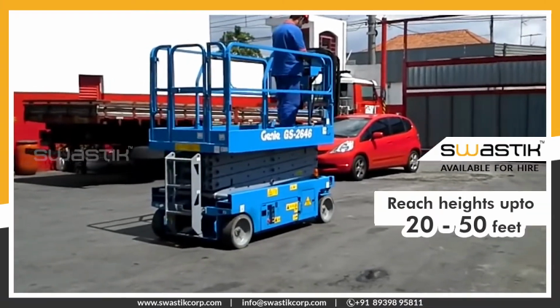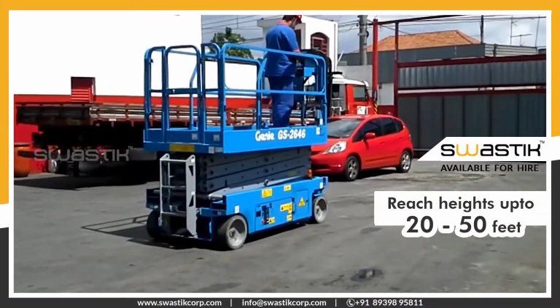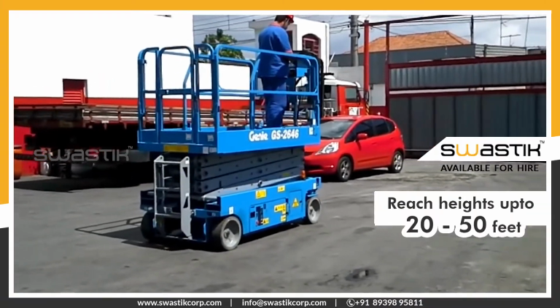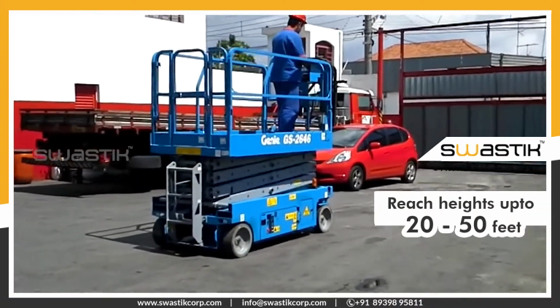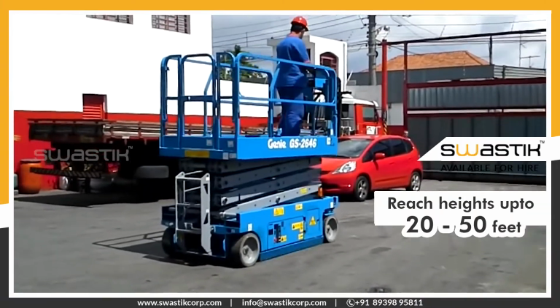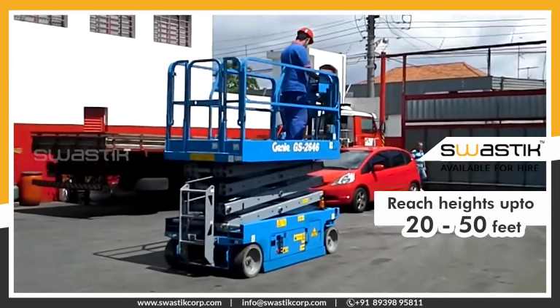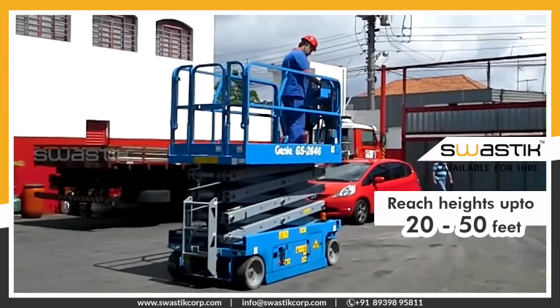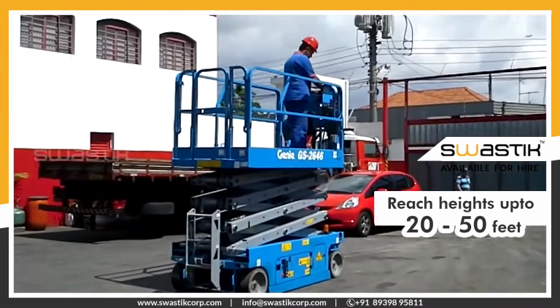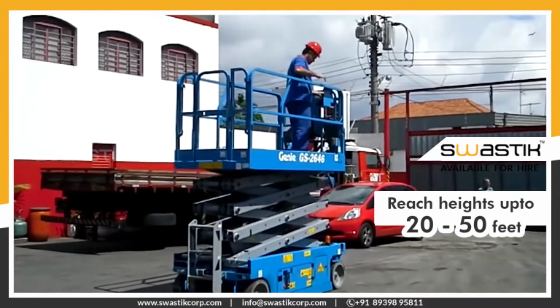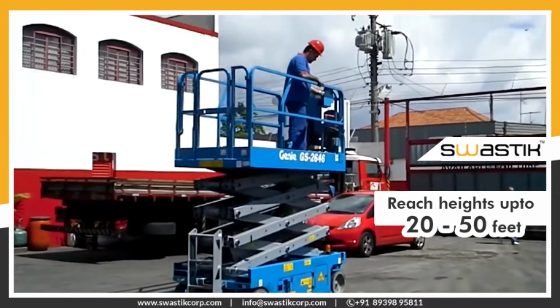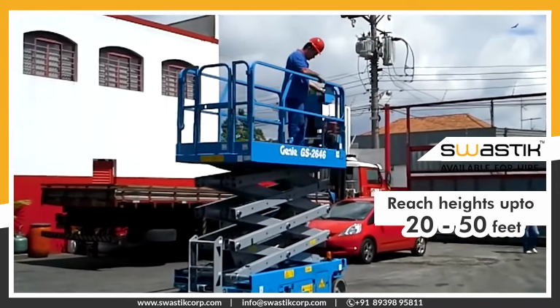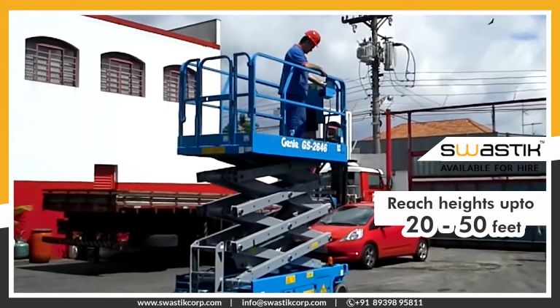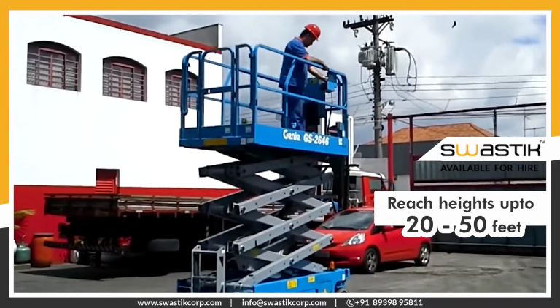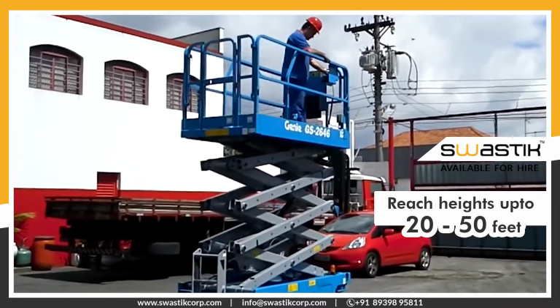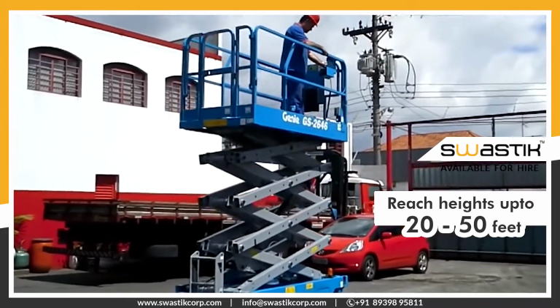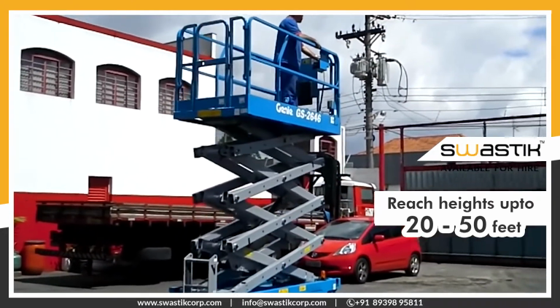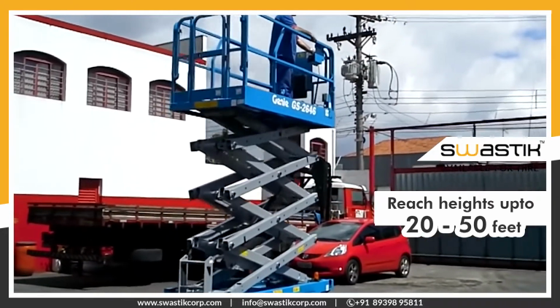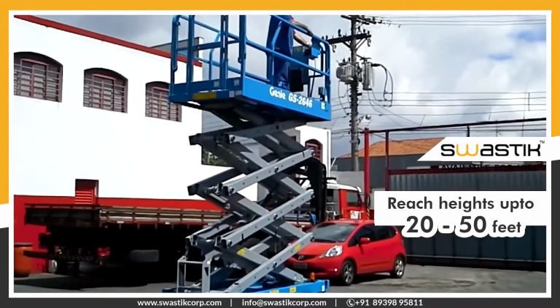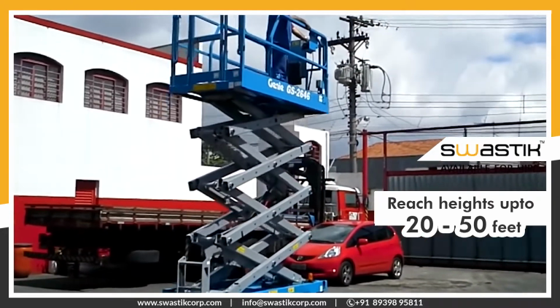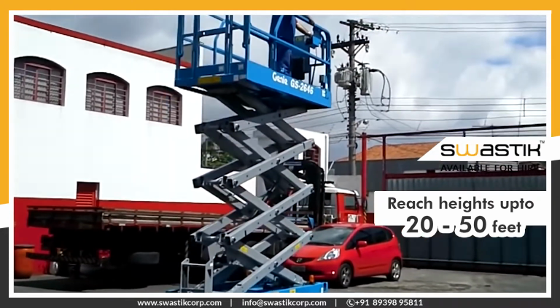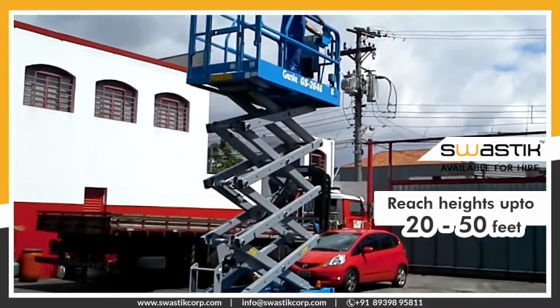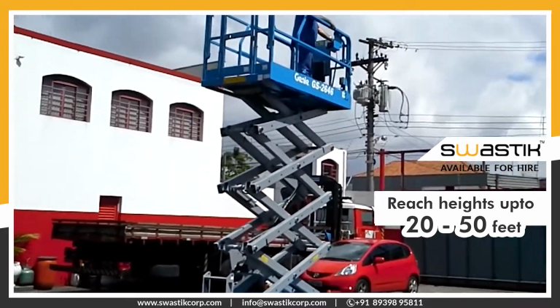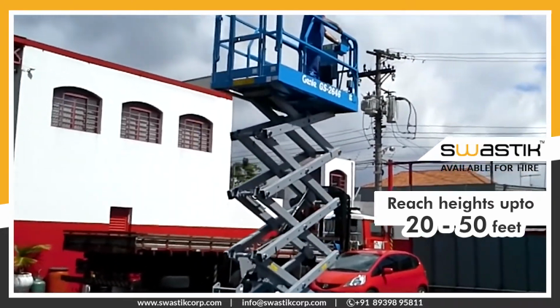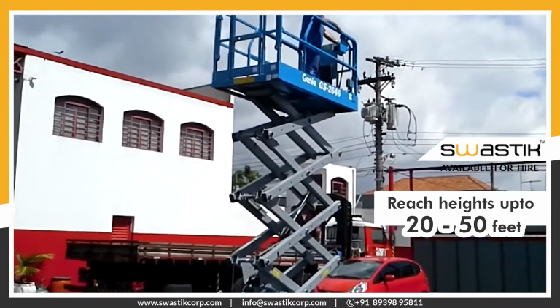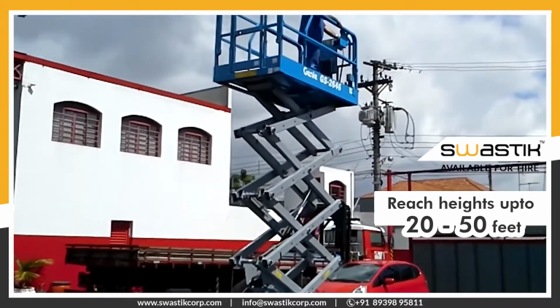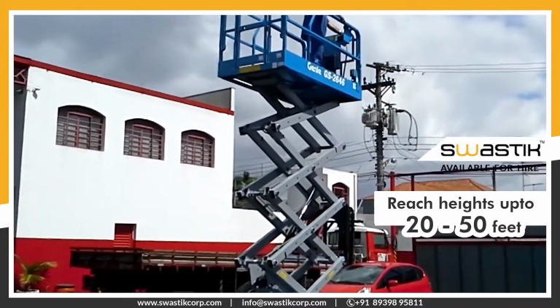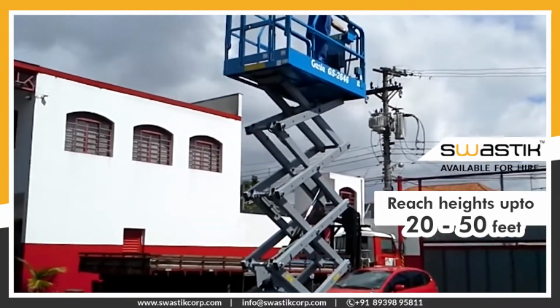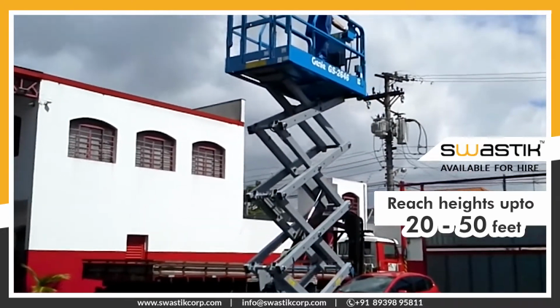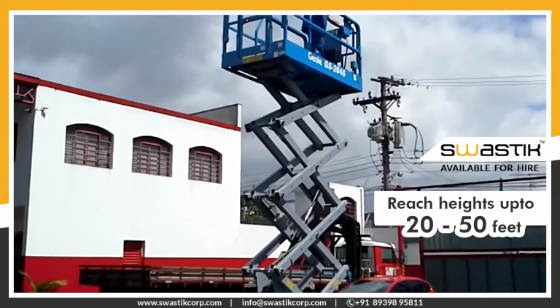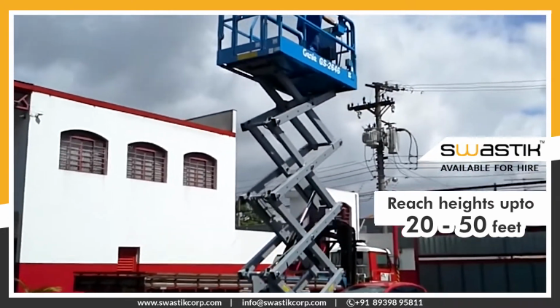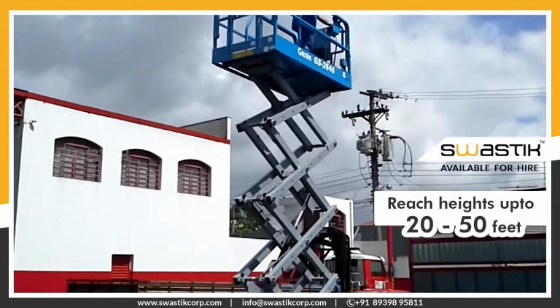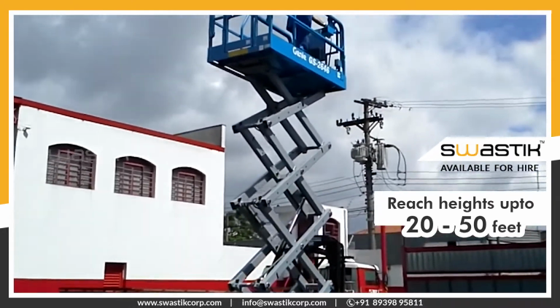Scissor lifts allow operators to reach a height of 20 feet to 50 feet, and certain models can extend to a height of 60 feet.